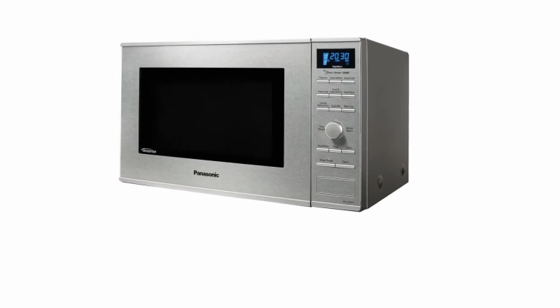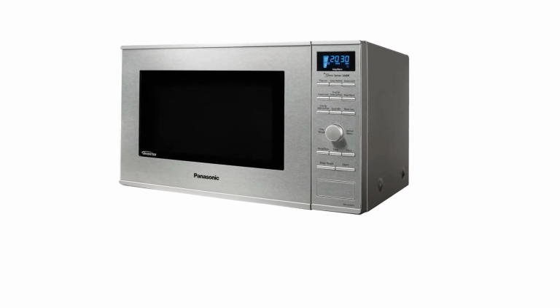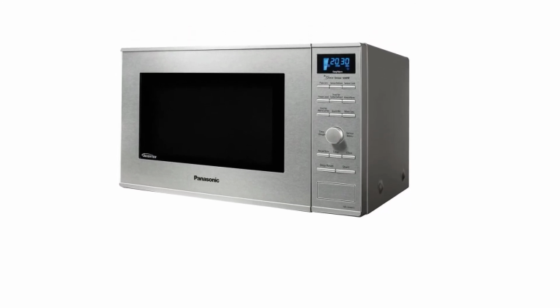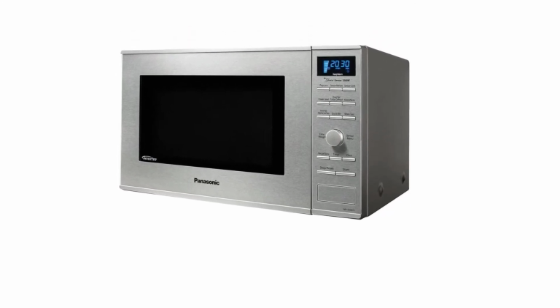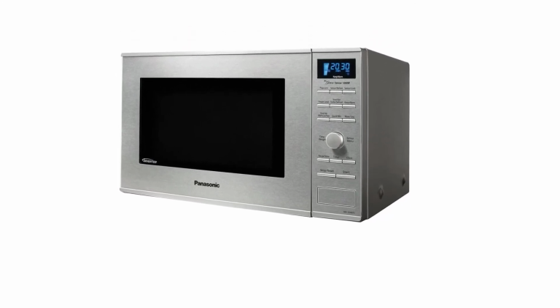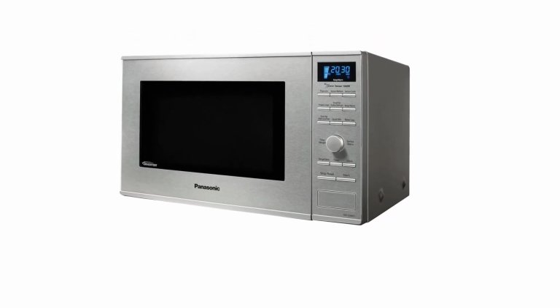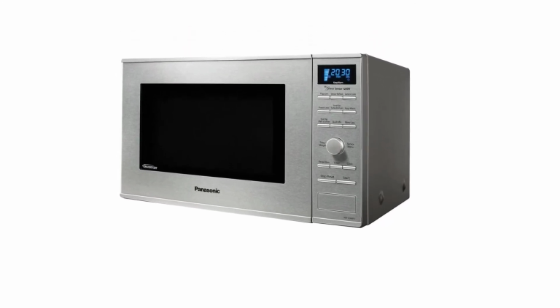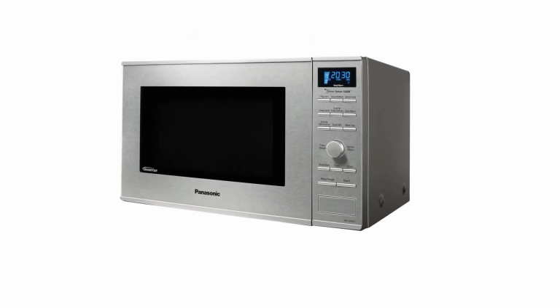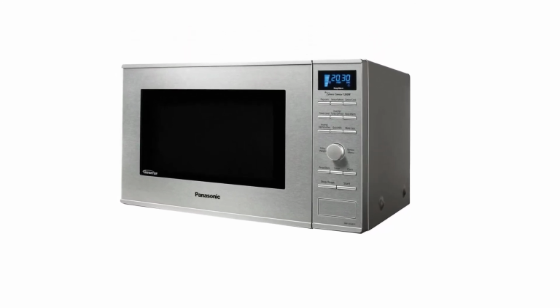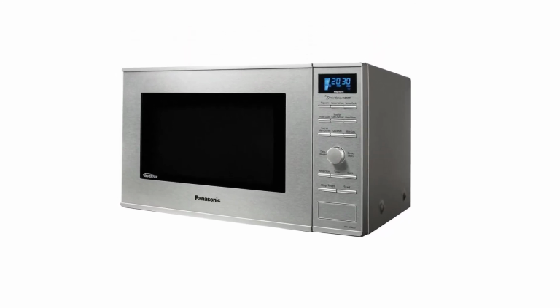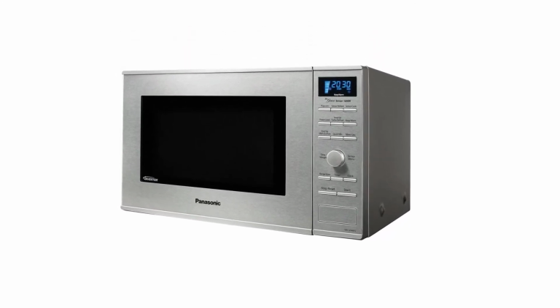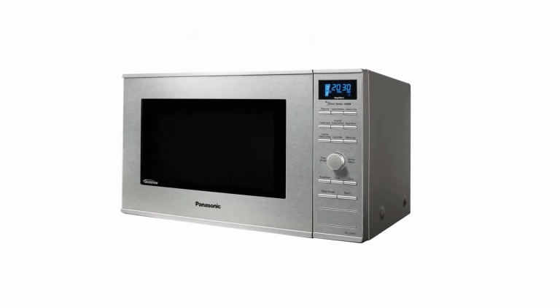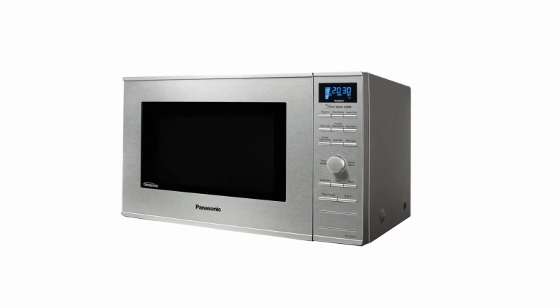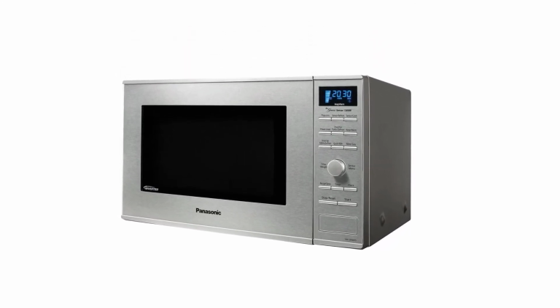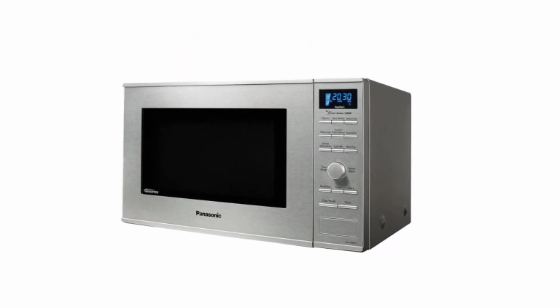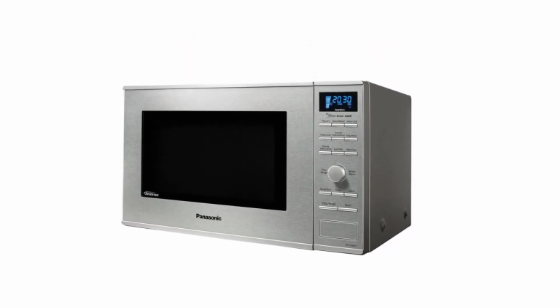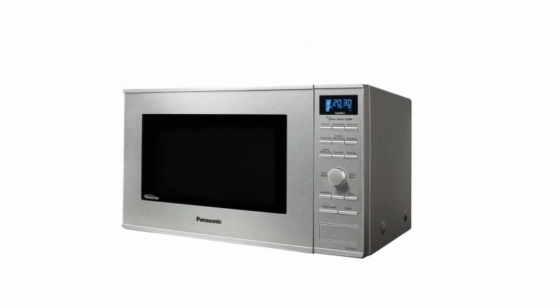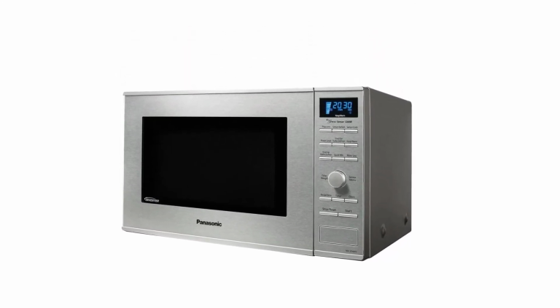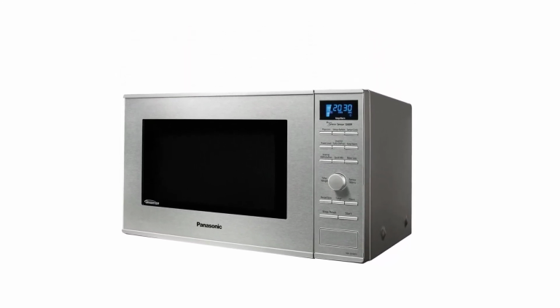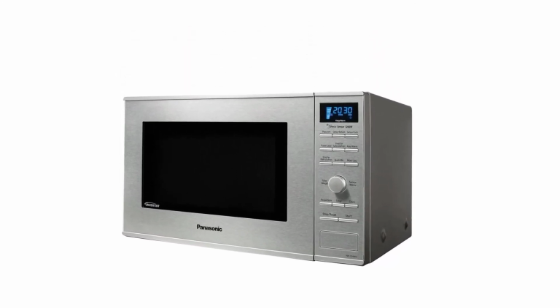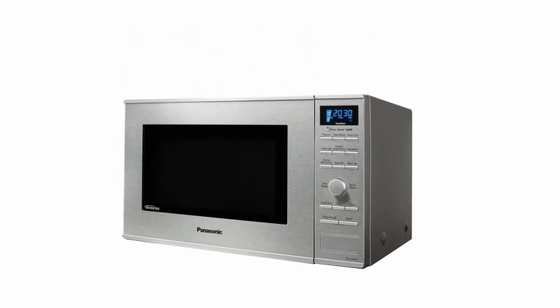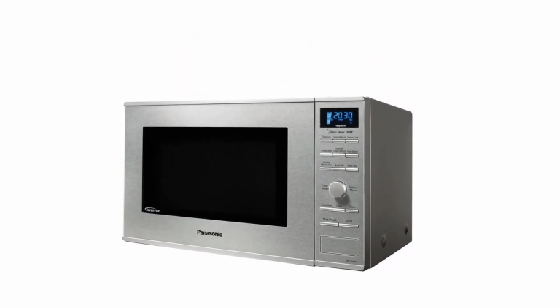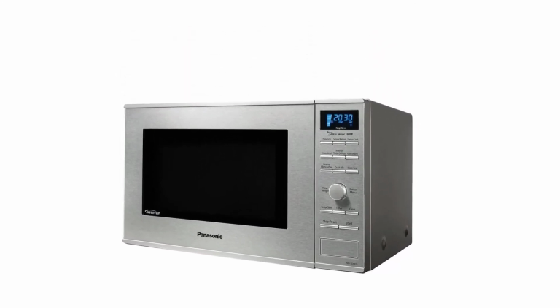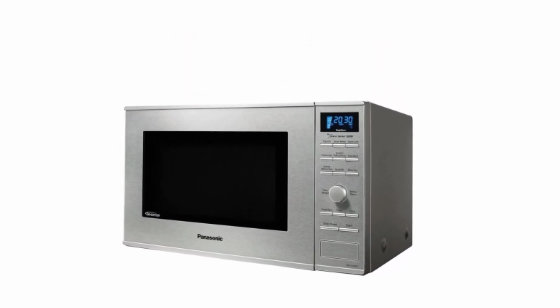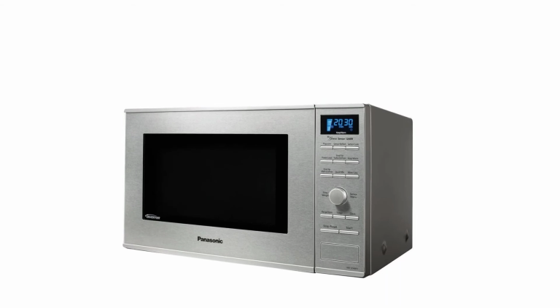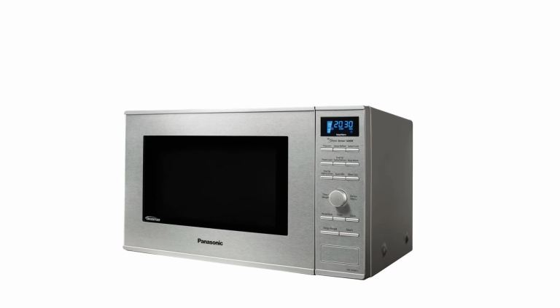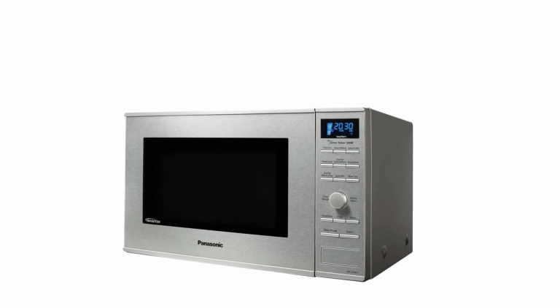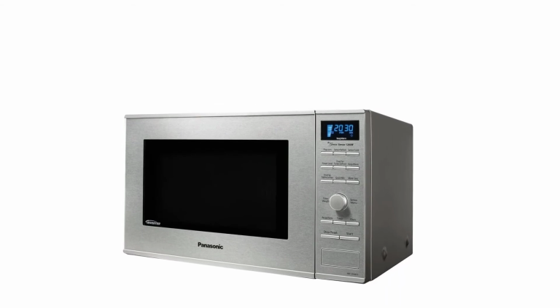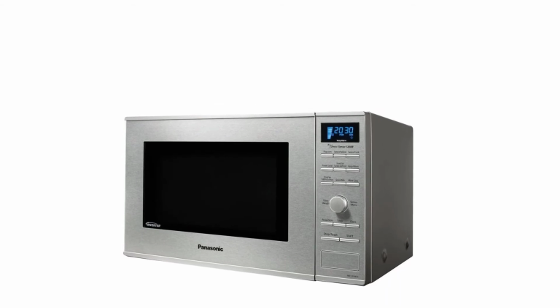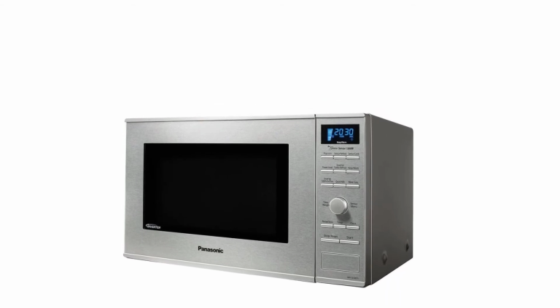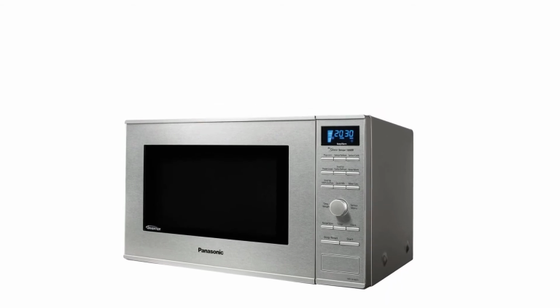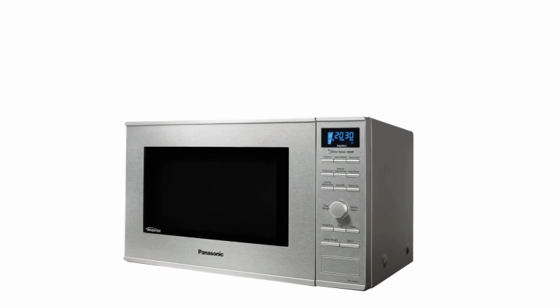The door of this microwave opens smoothly and it is made with stainless steel that has a silver wrap finish.